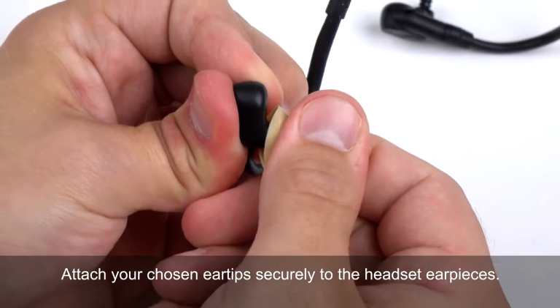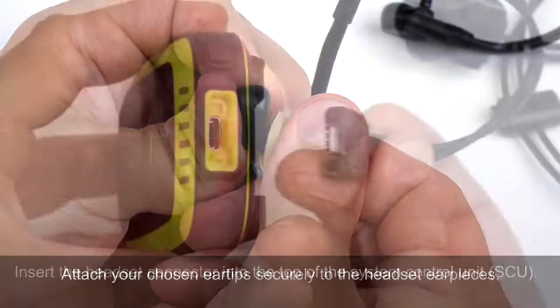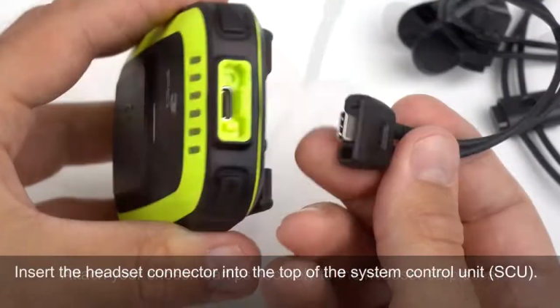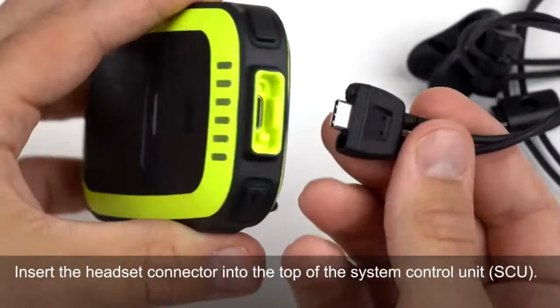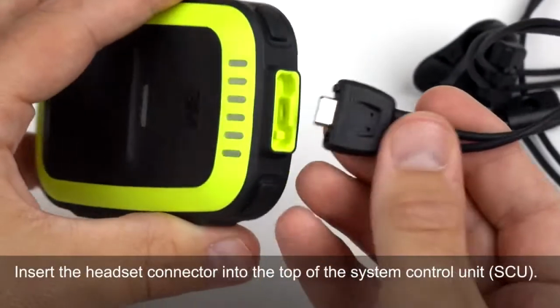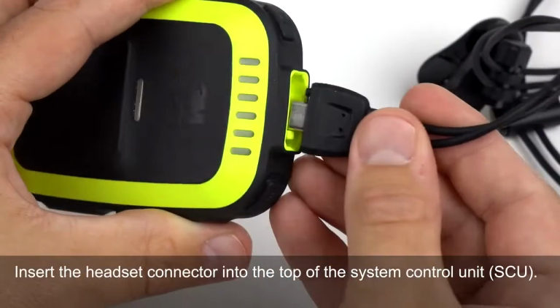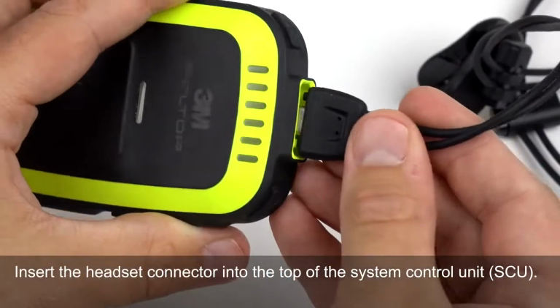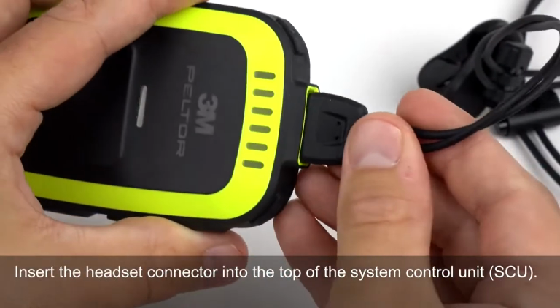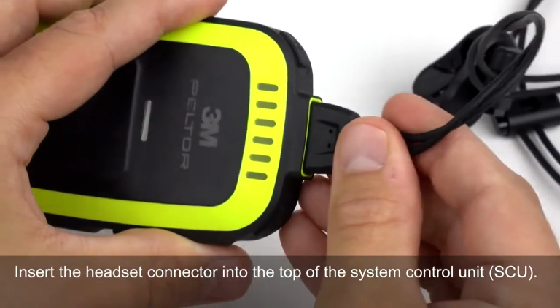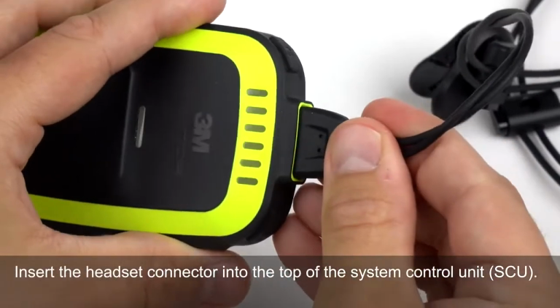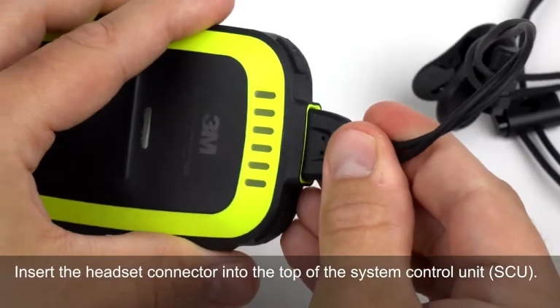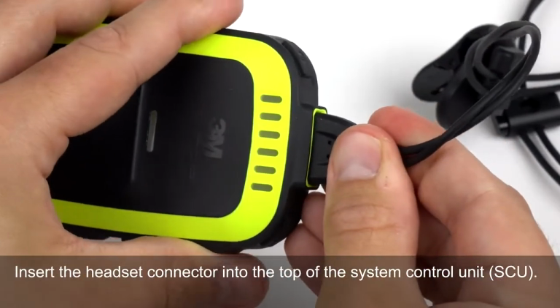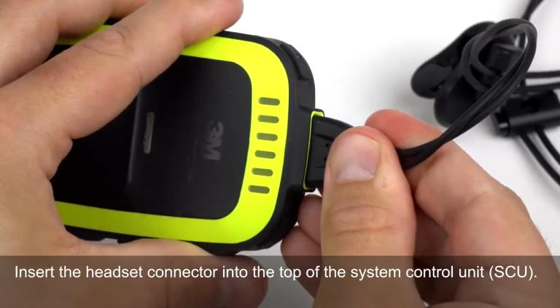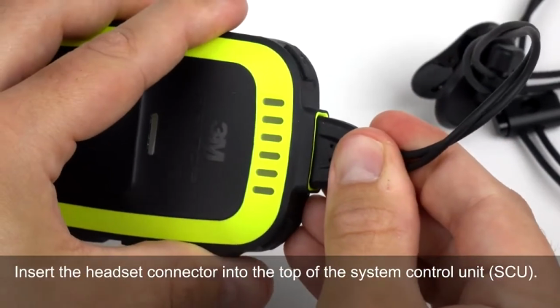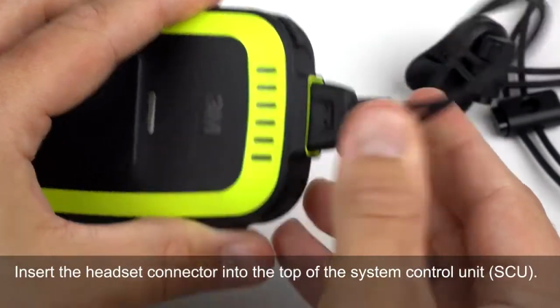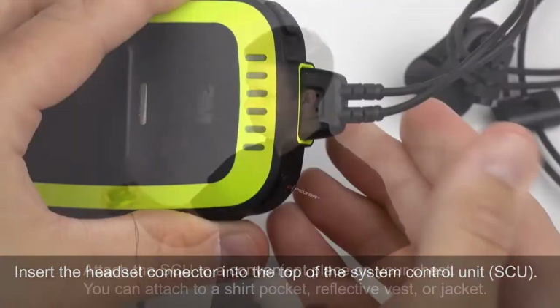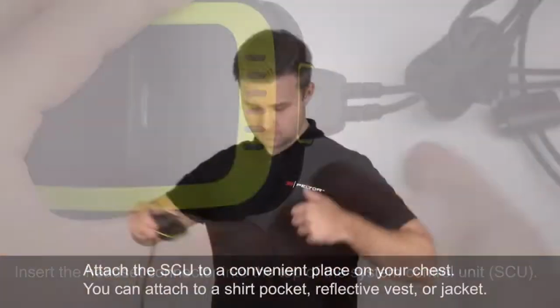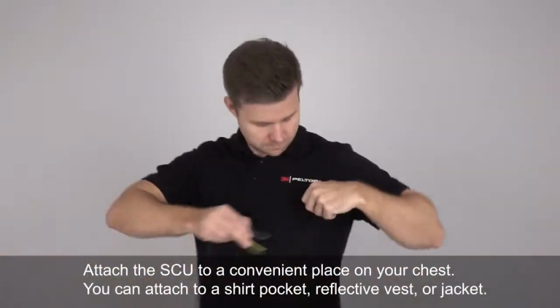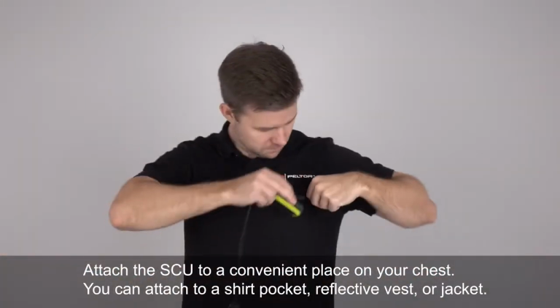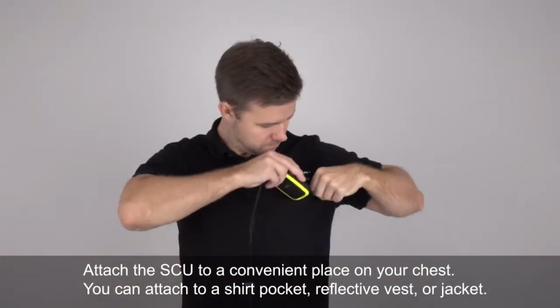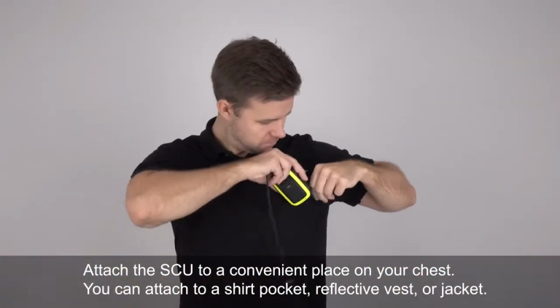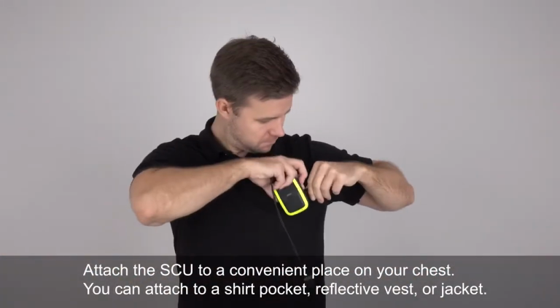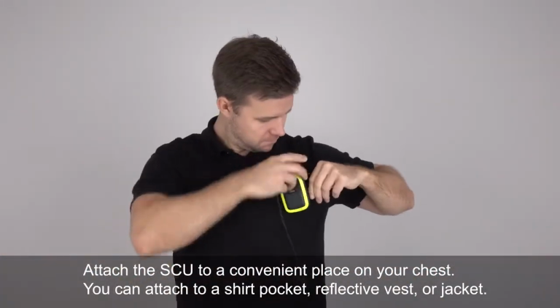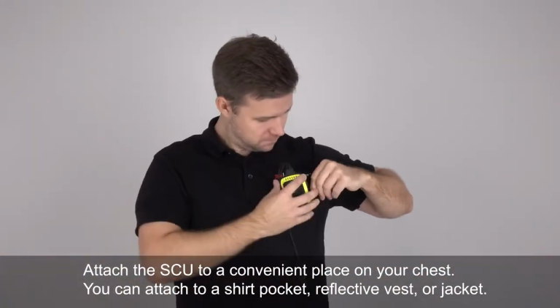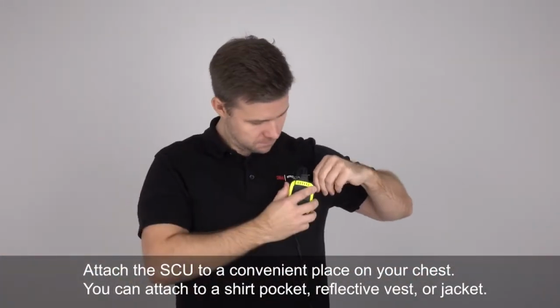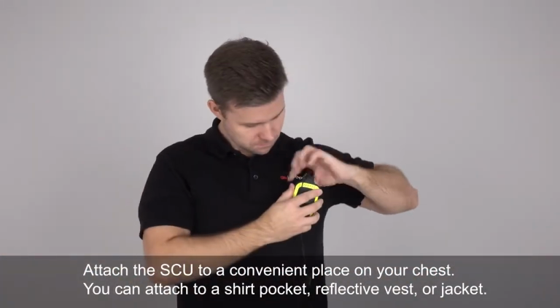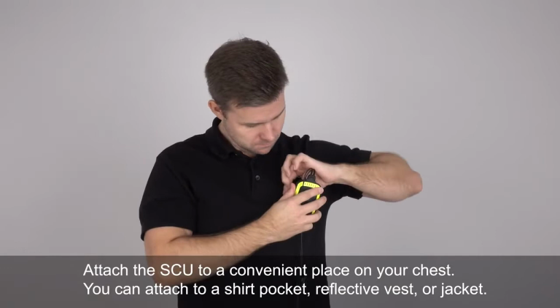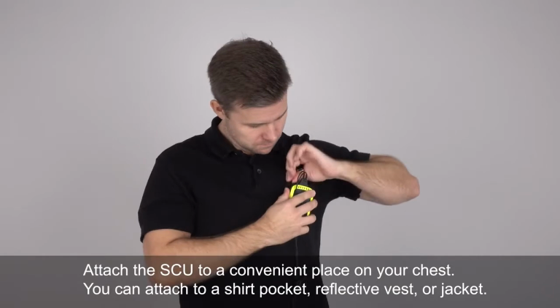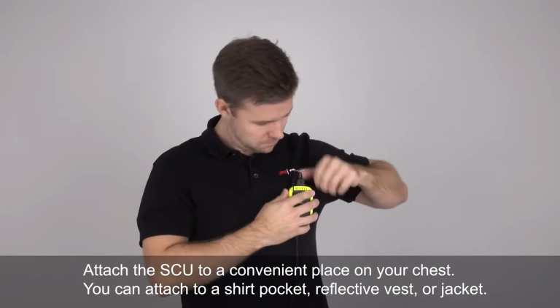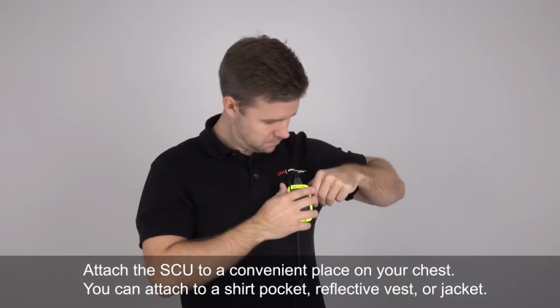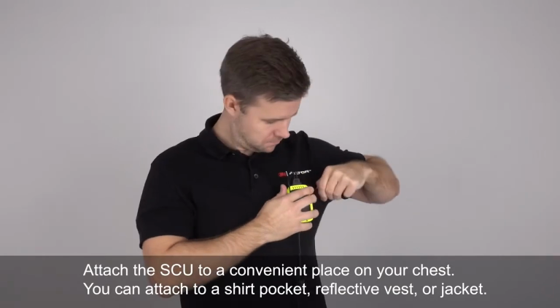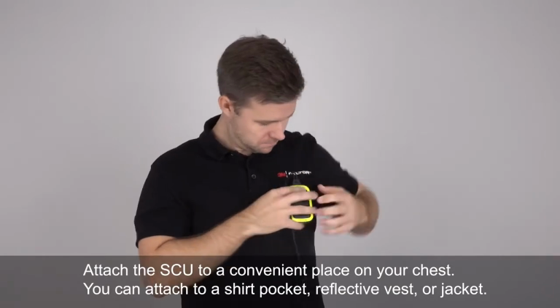Step 3: Connect headset. Step 4: Attach the system control unit, or SCU.